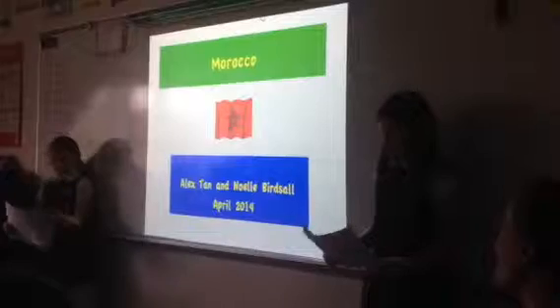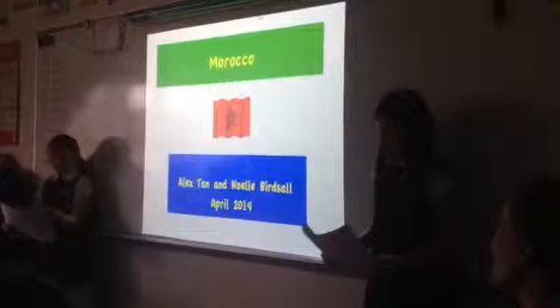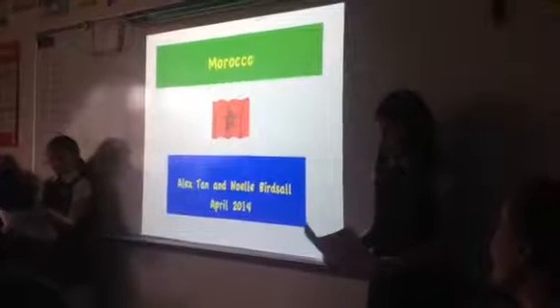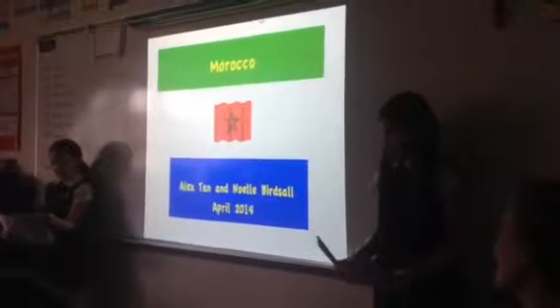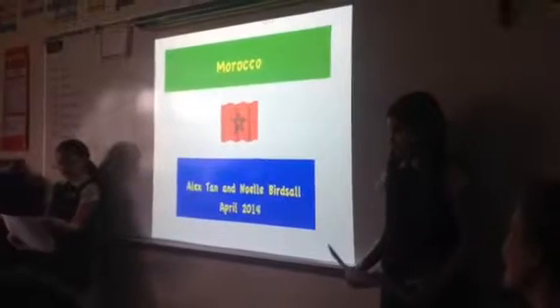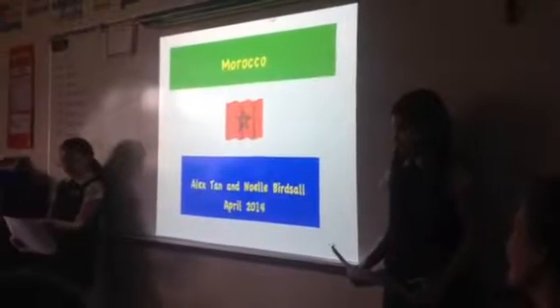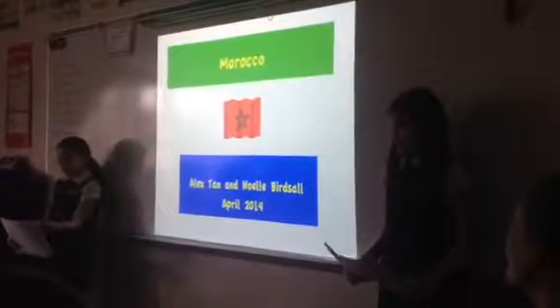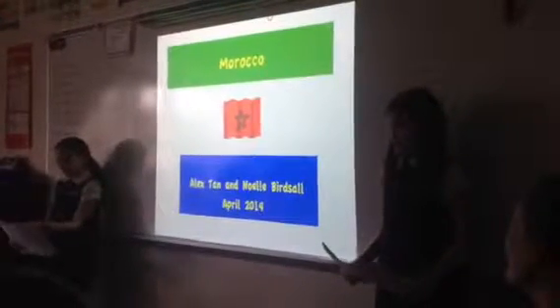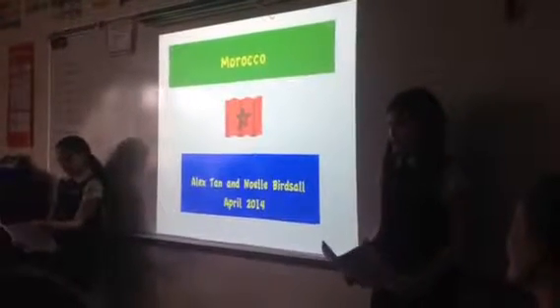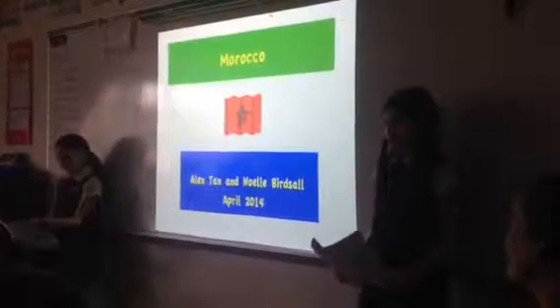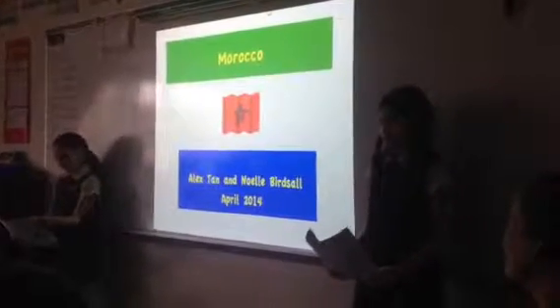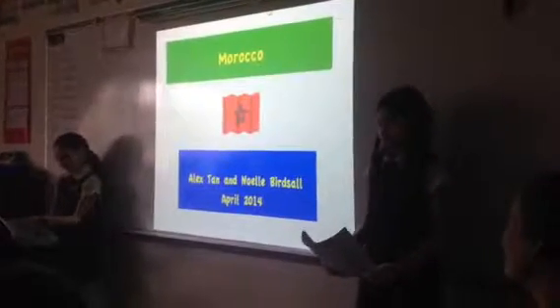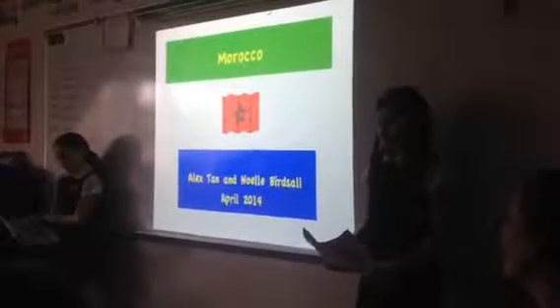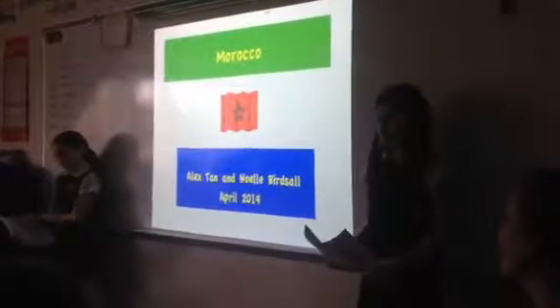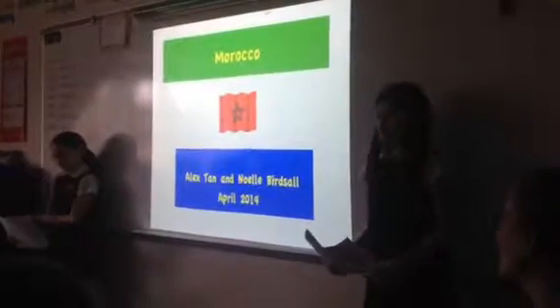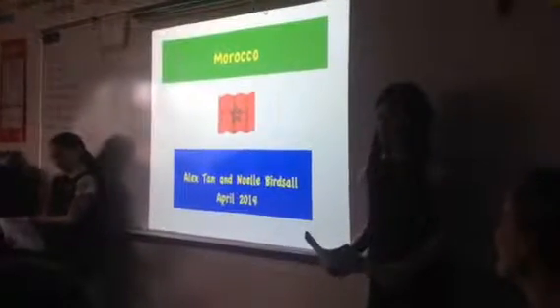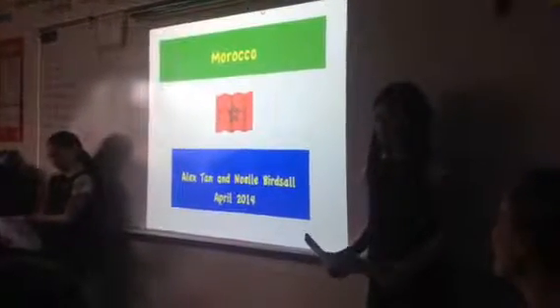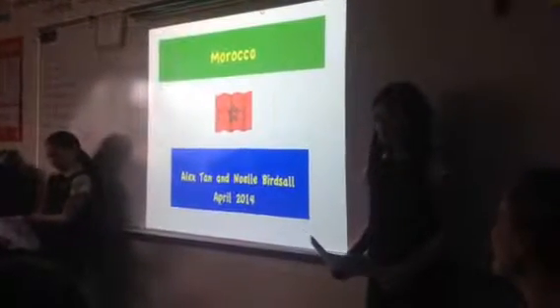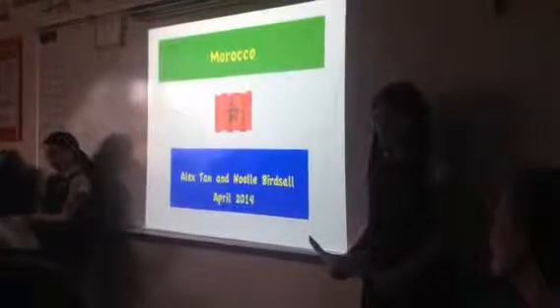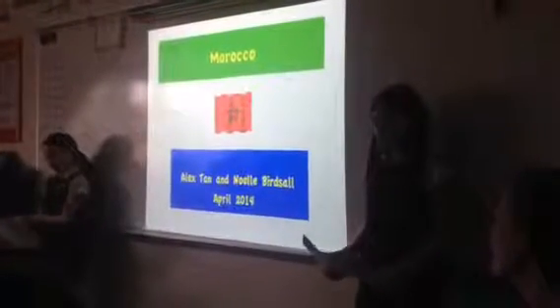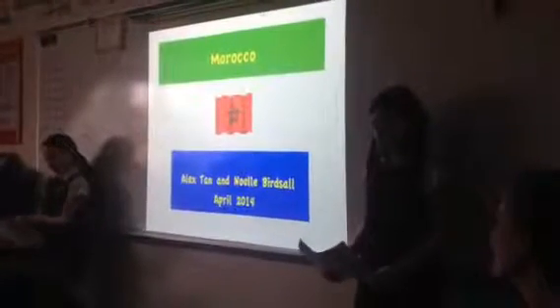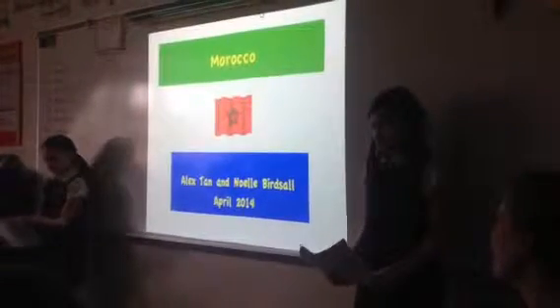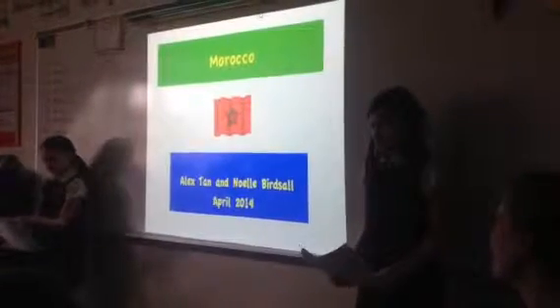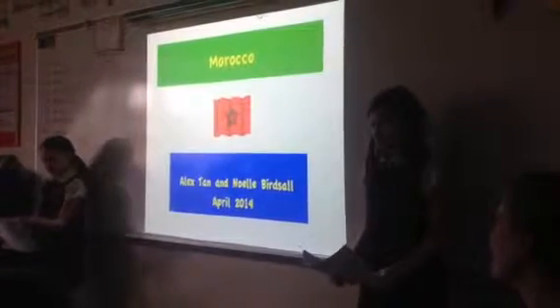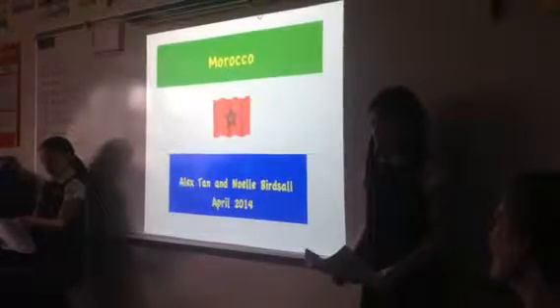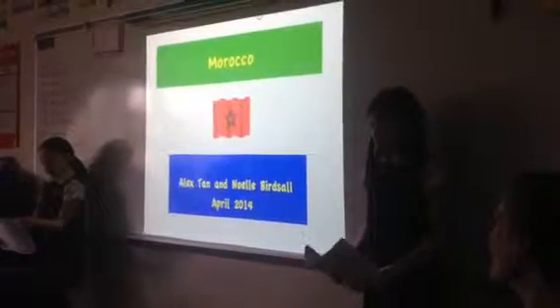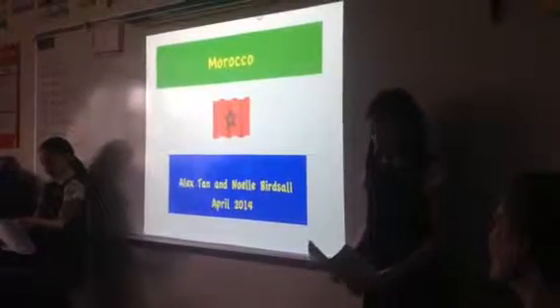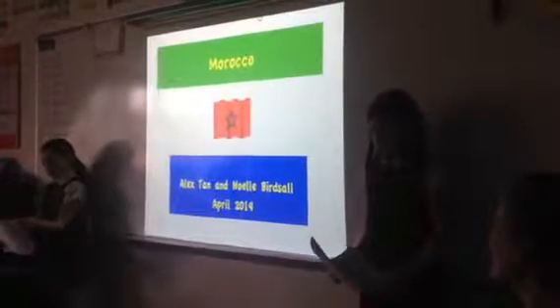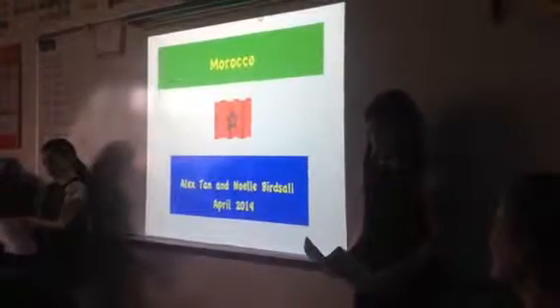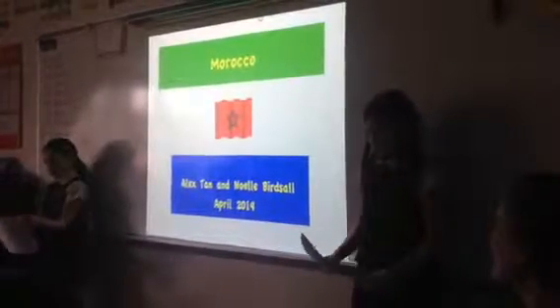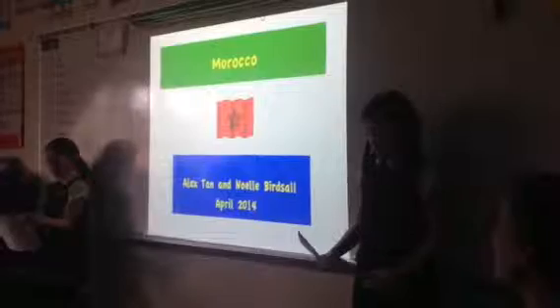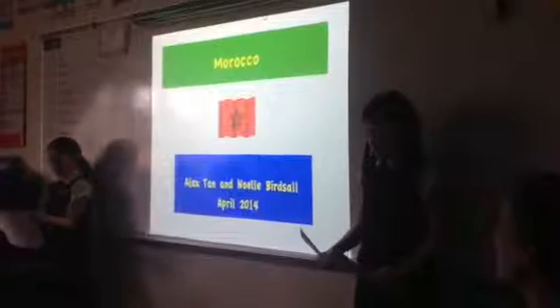Alex and I have some research on things about Morocco. We hope you'll enjoy our presentation.